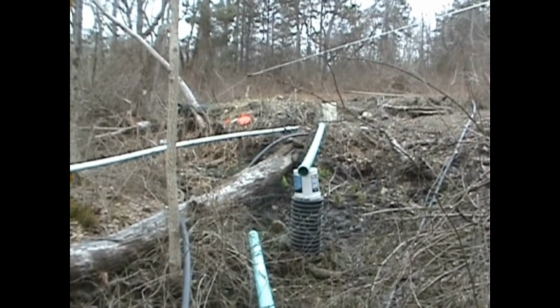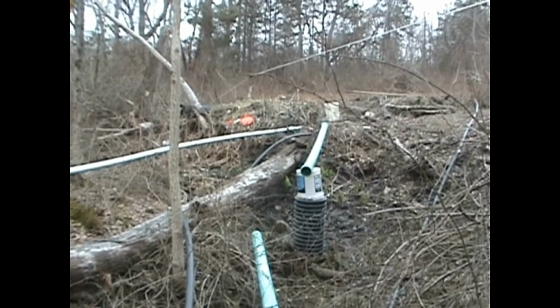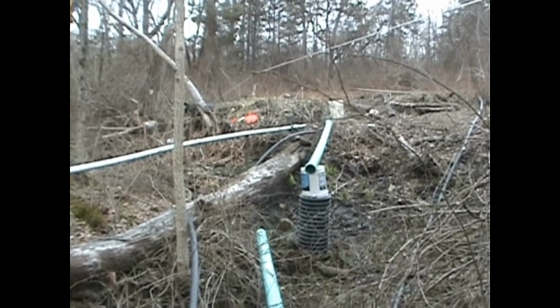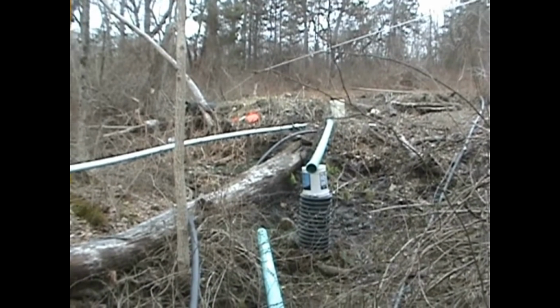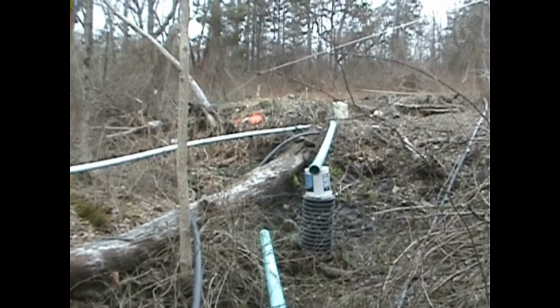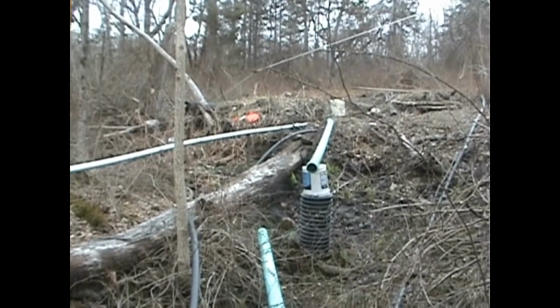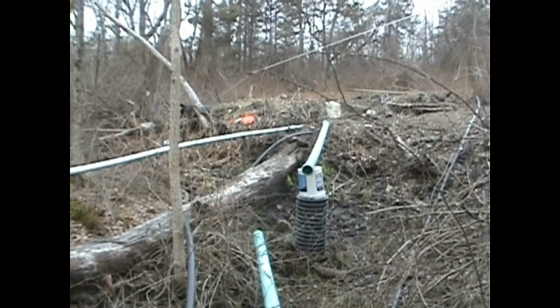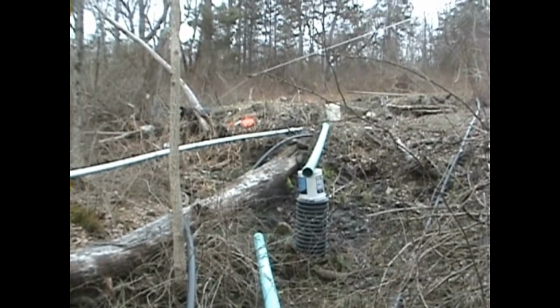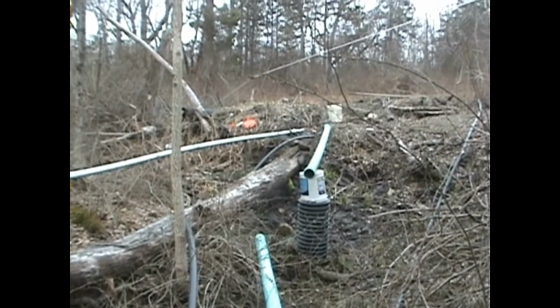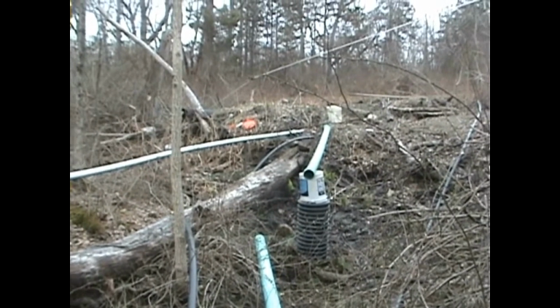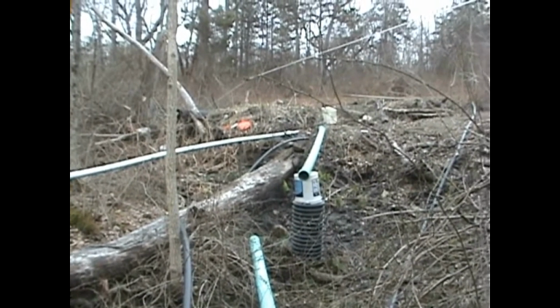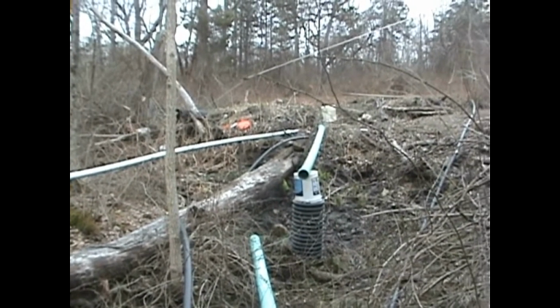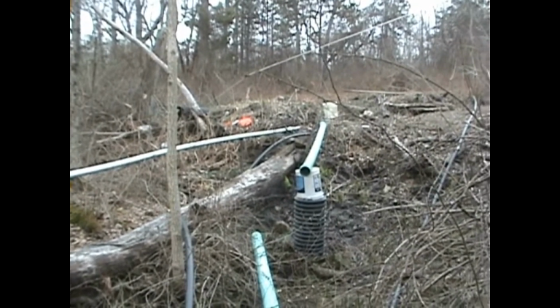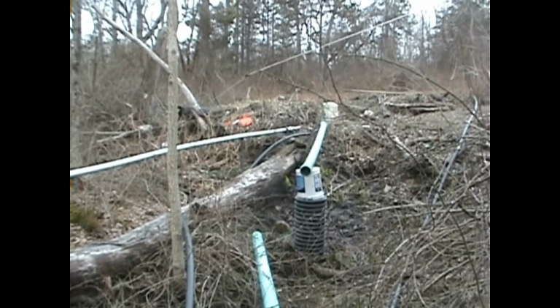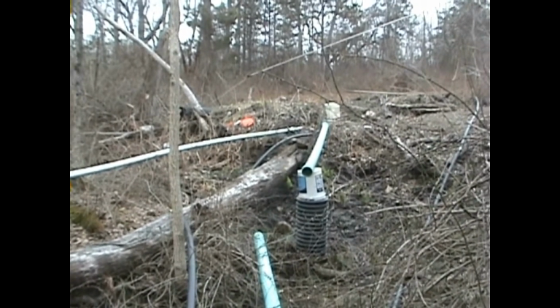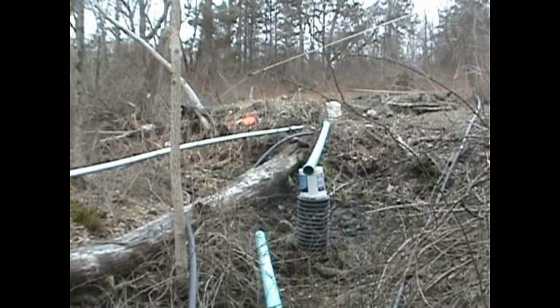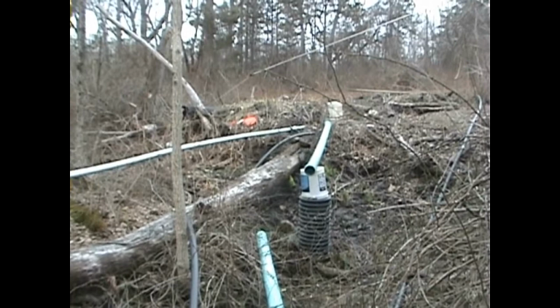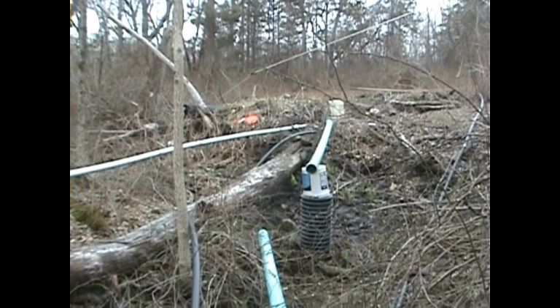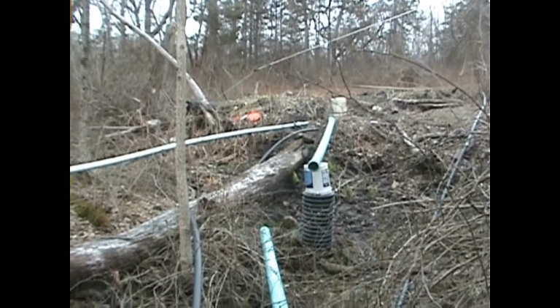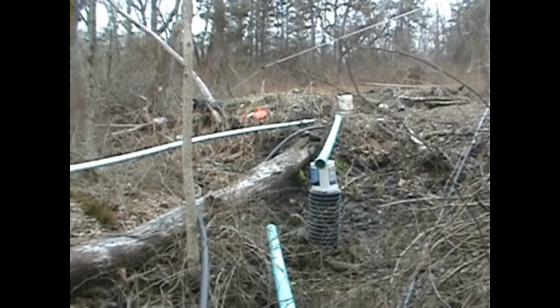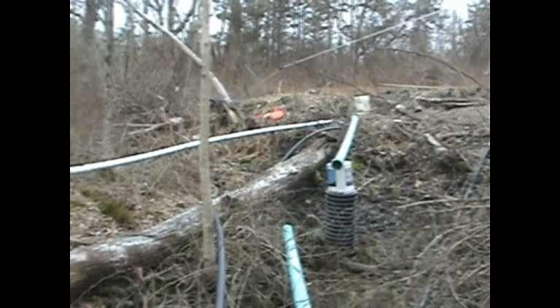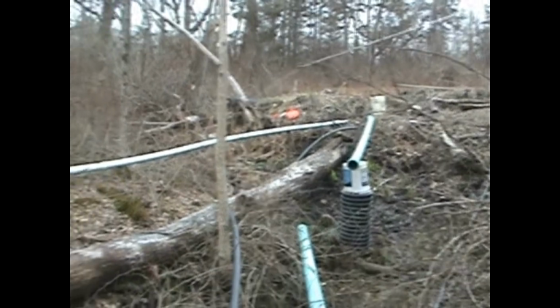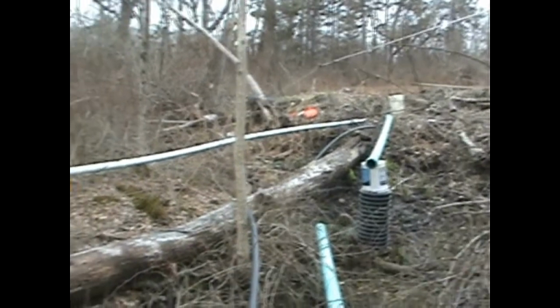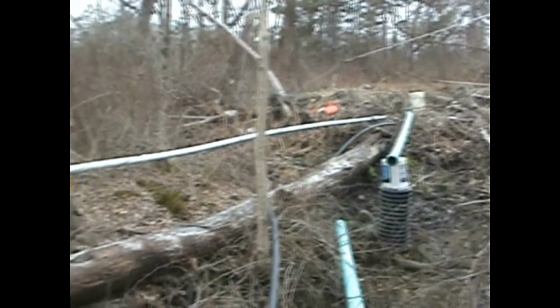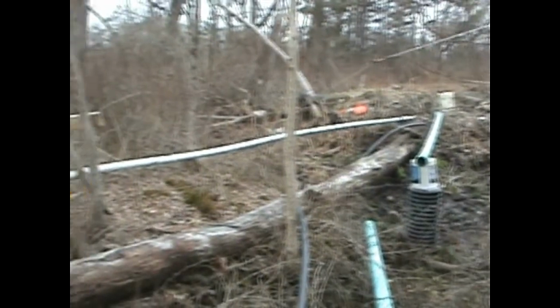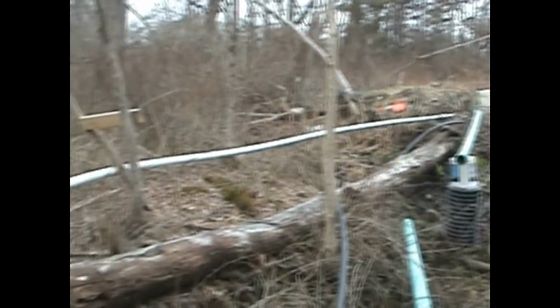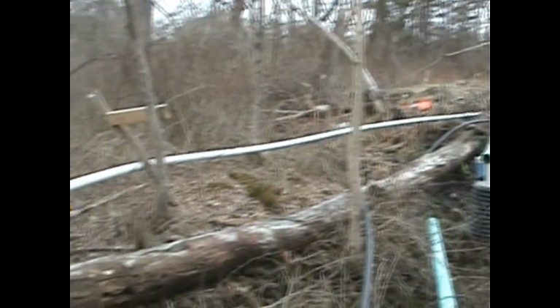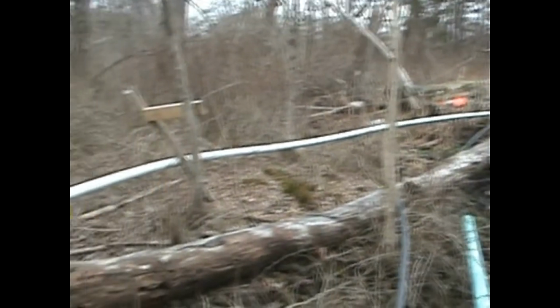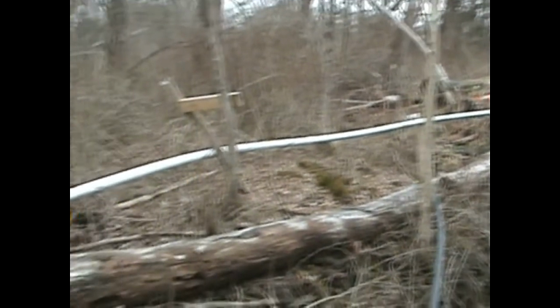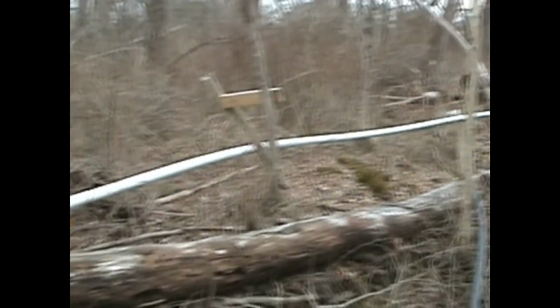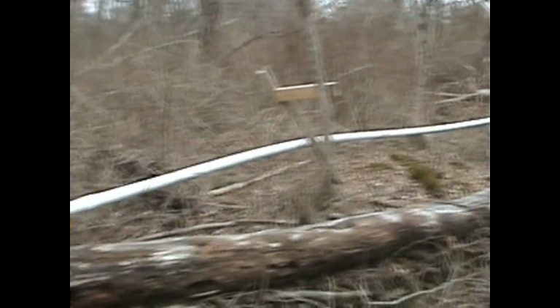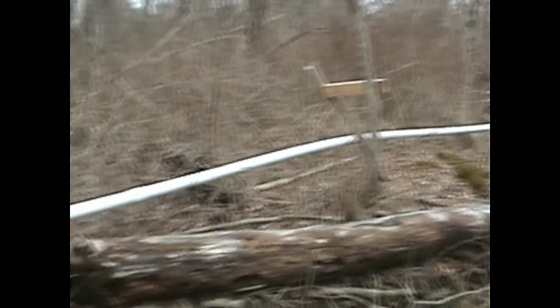April 7, 2017. Ram pump upgrades completed.